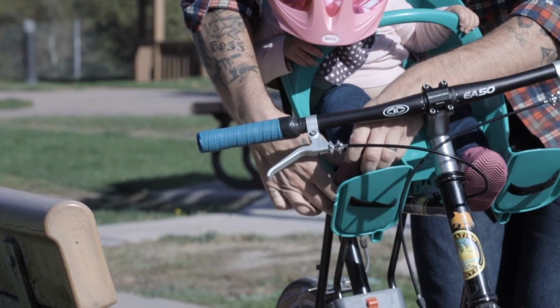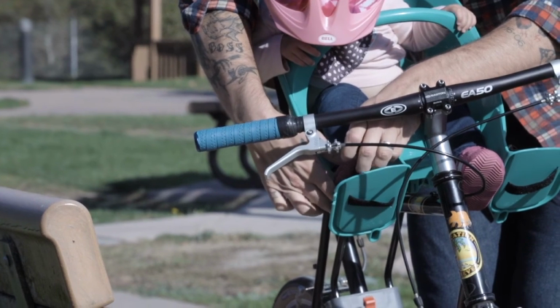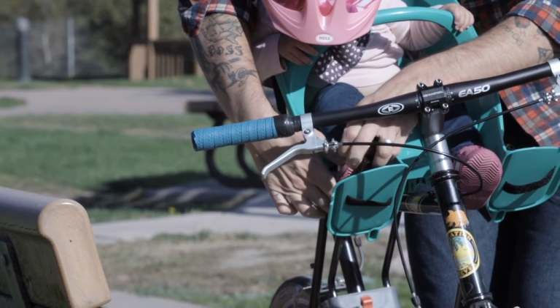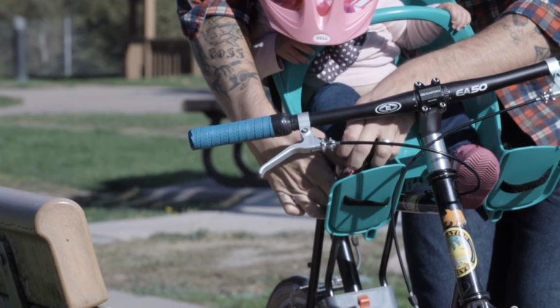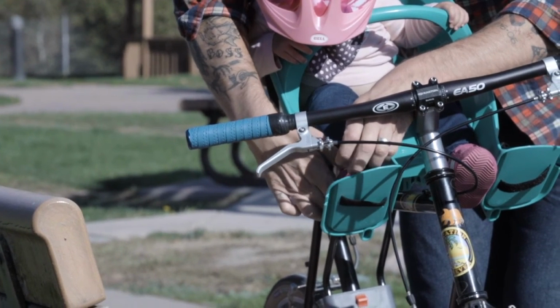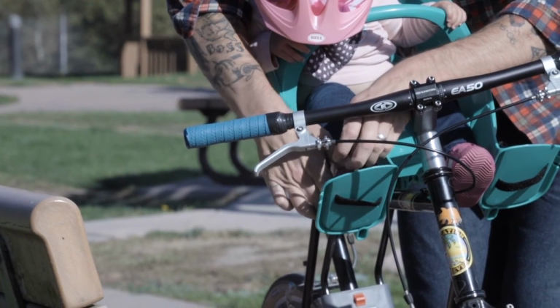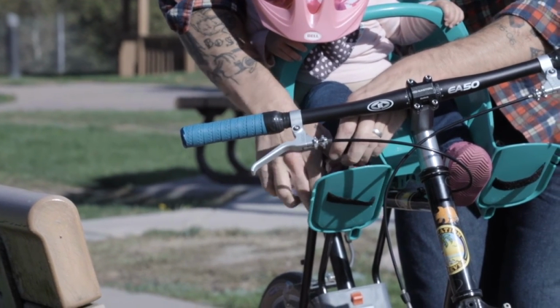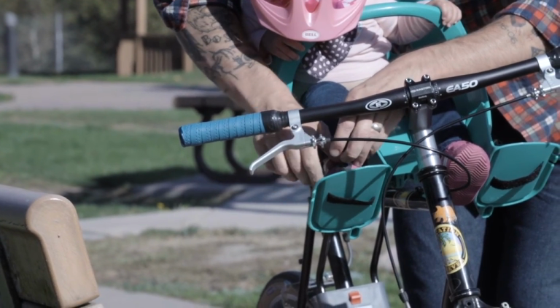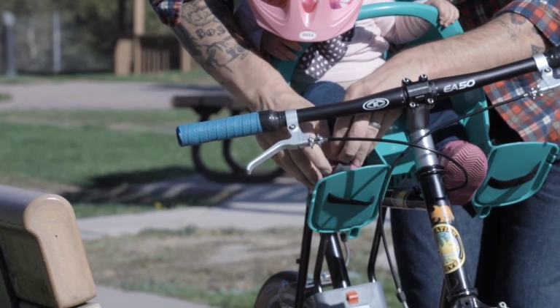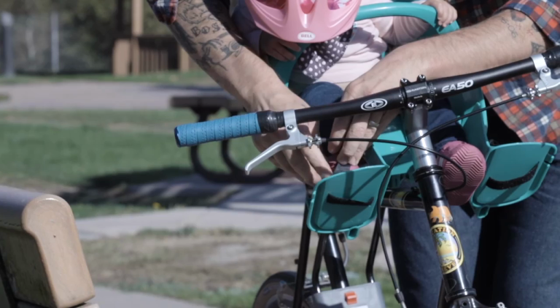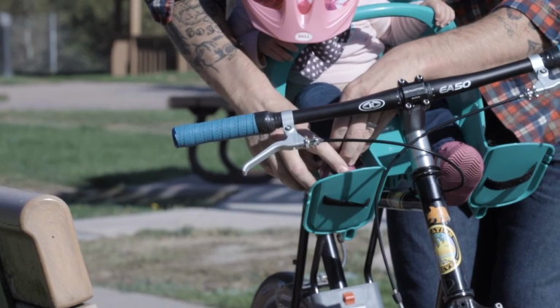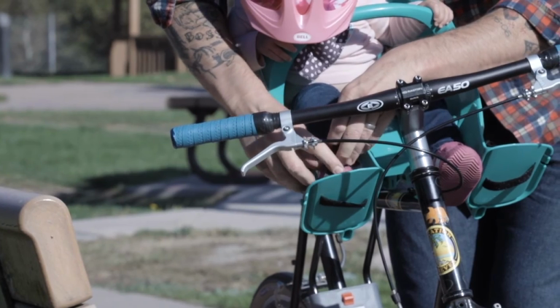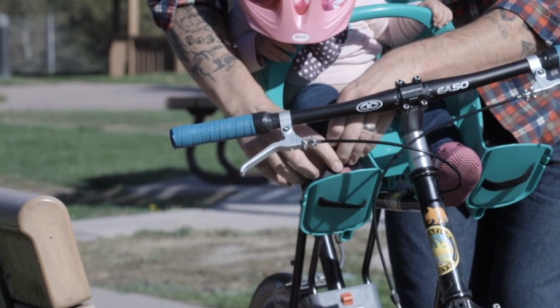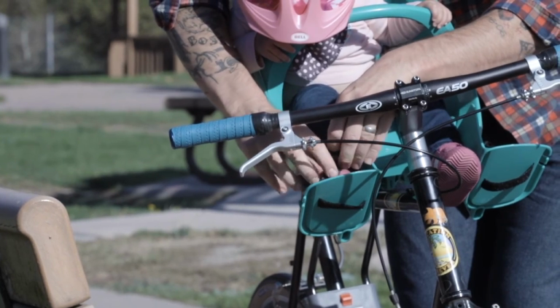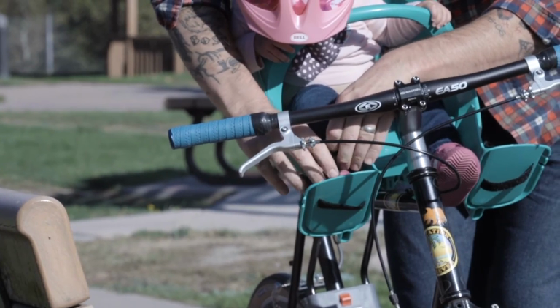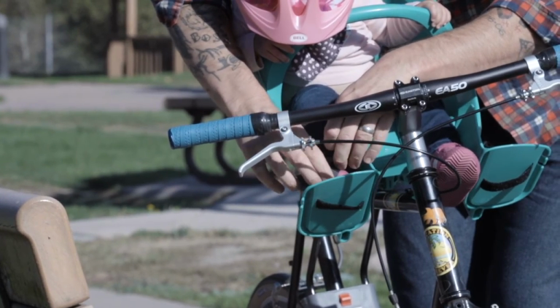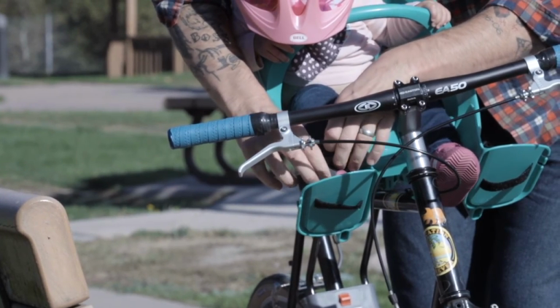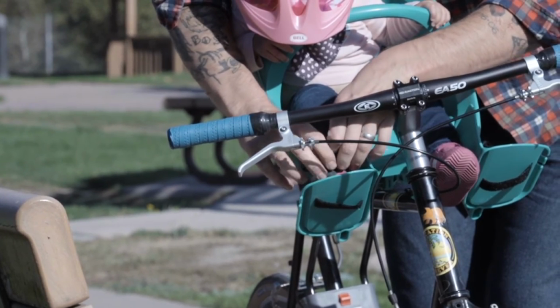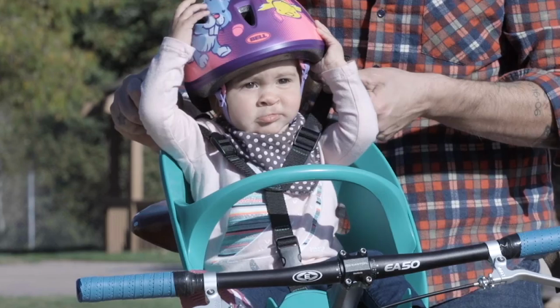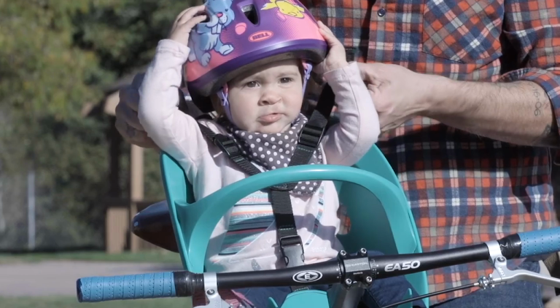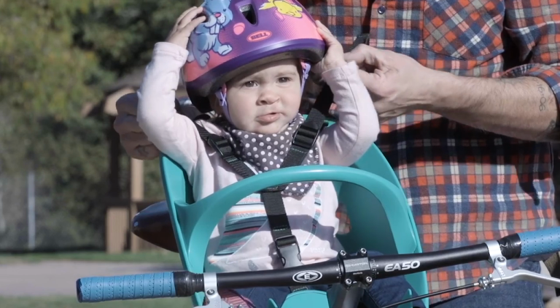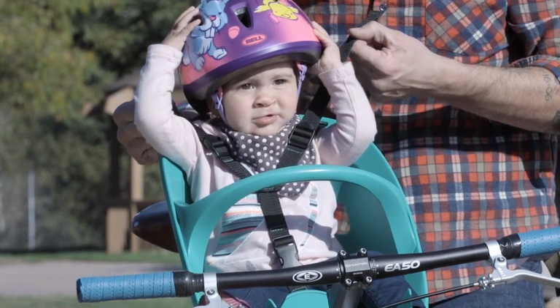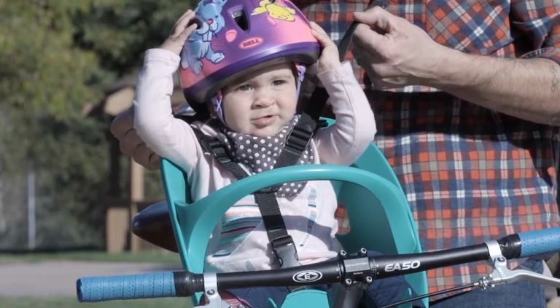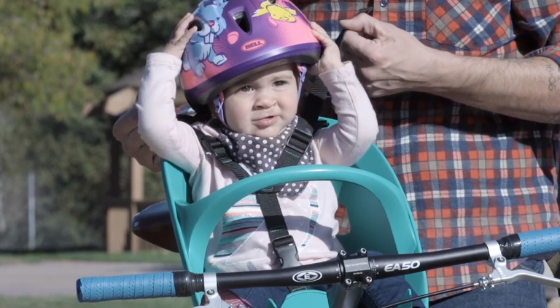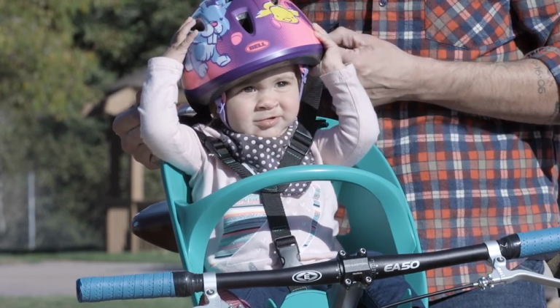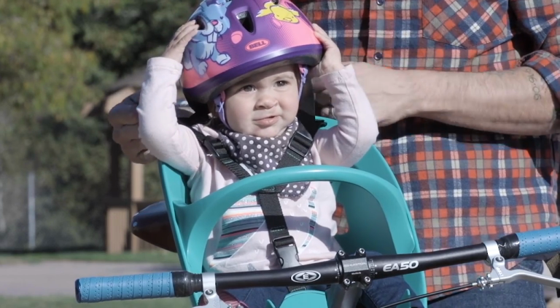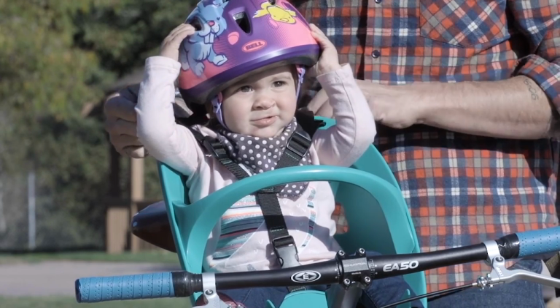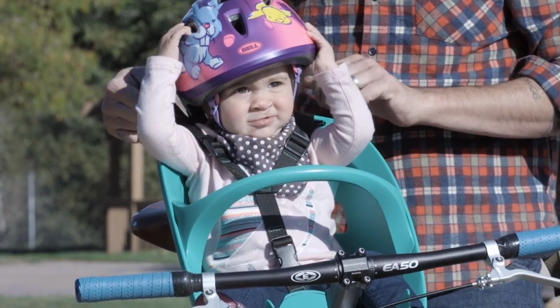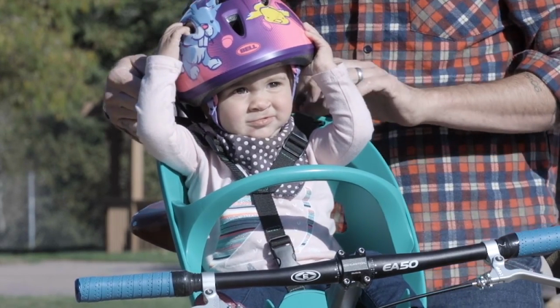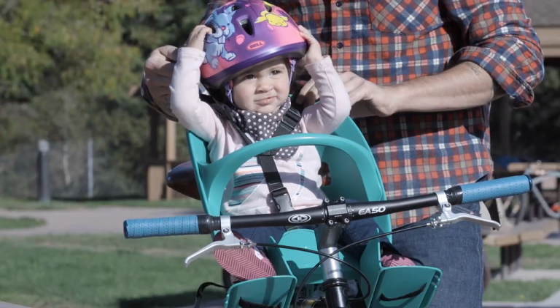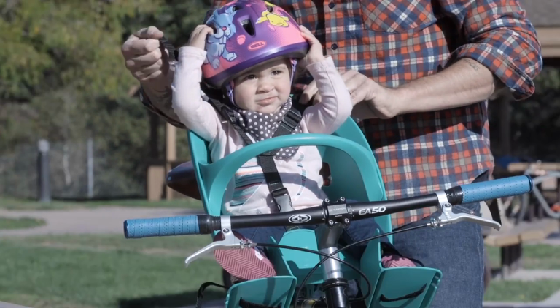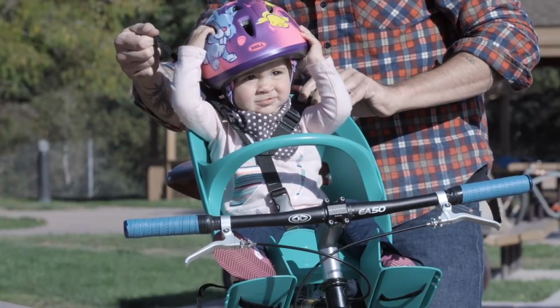Properly secure the foot straps and shoulder straps. And always make sure your child is wearing a properly fitted helmet.